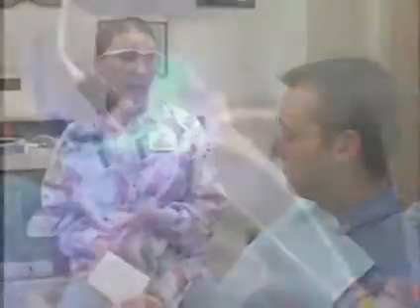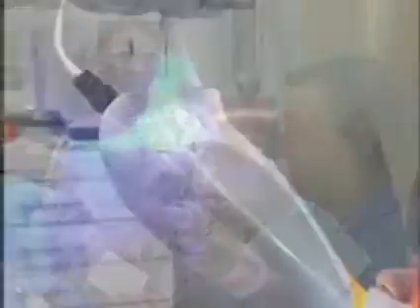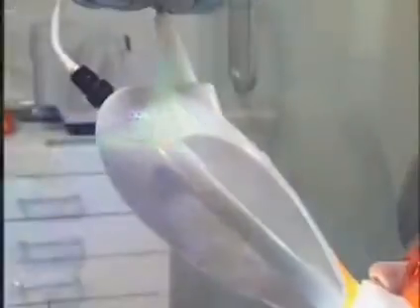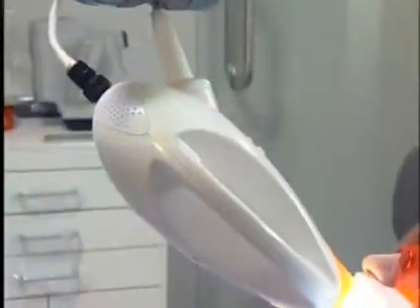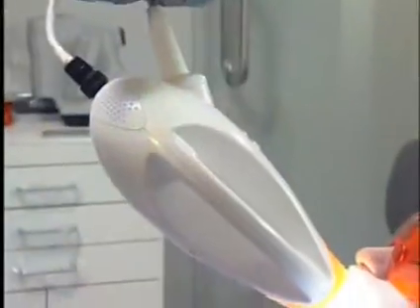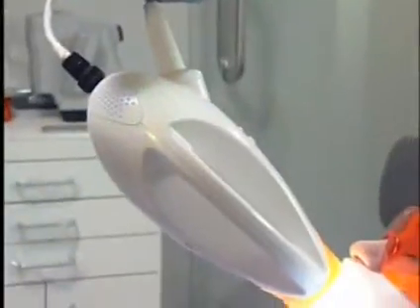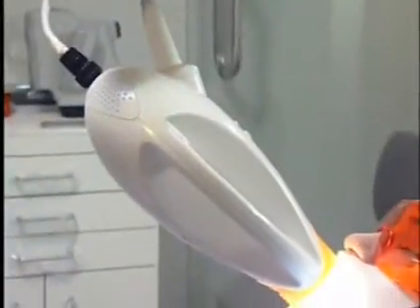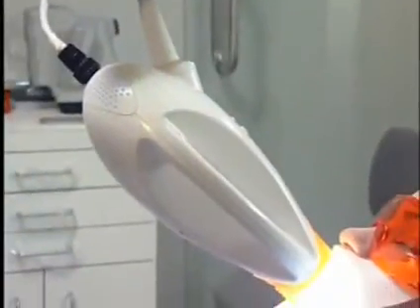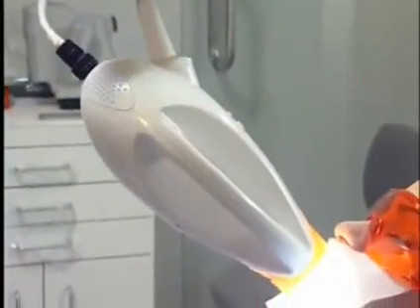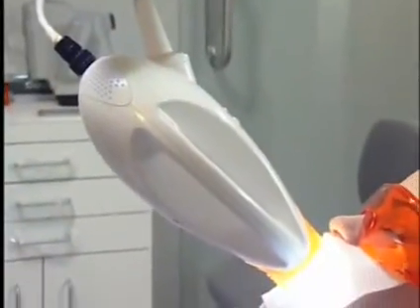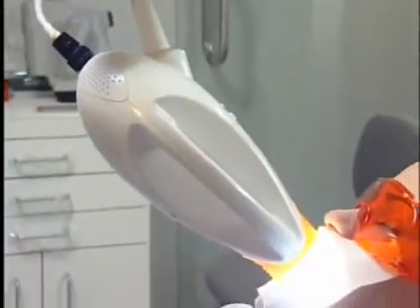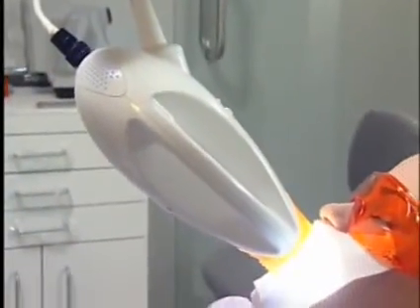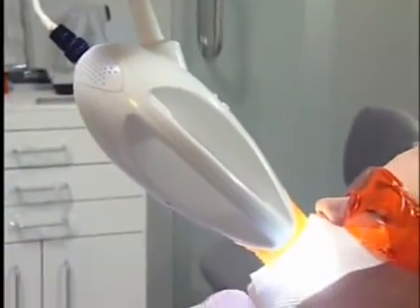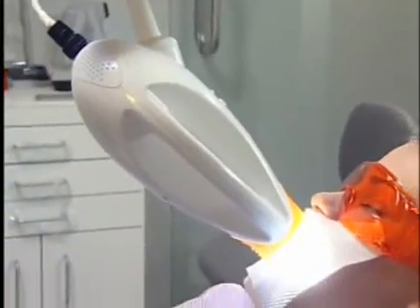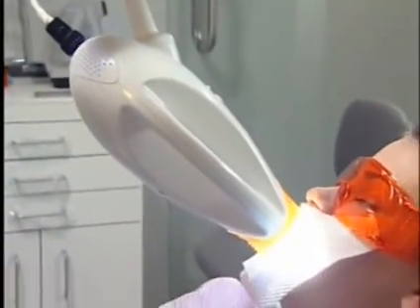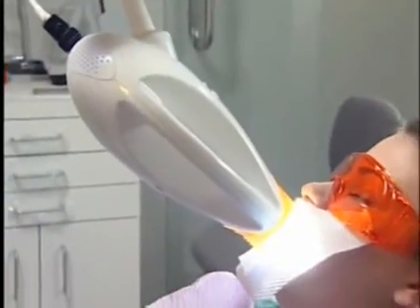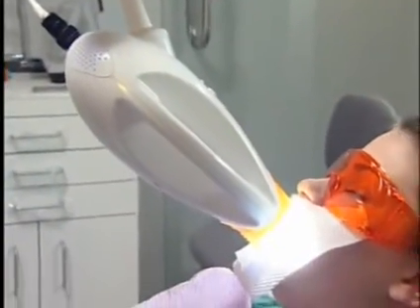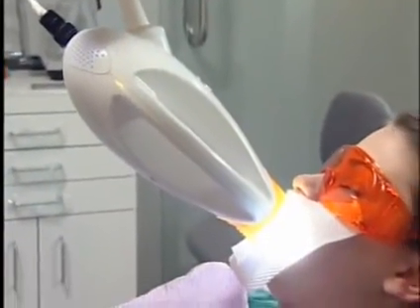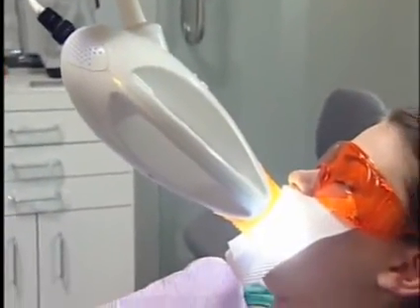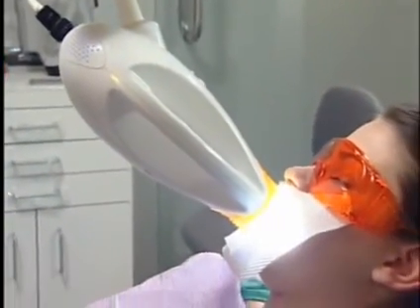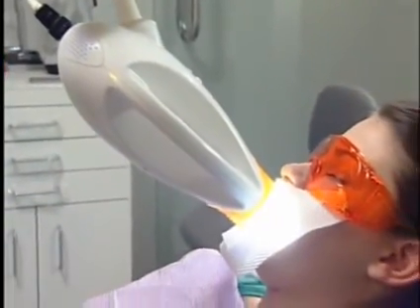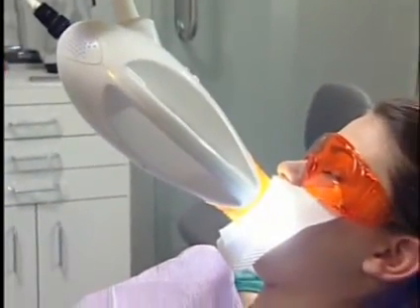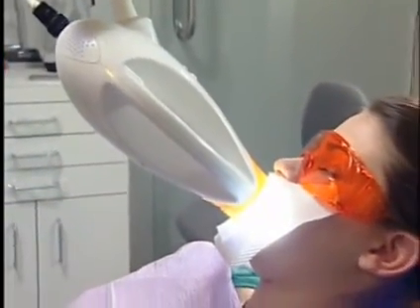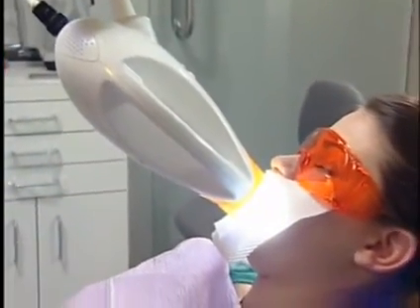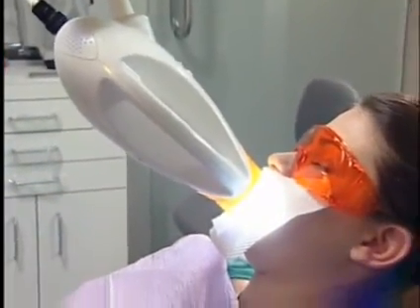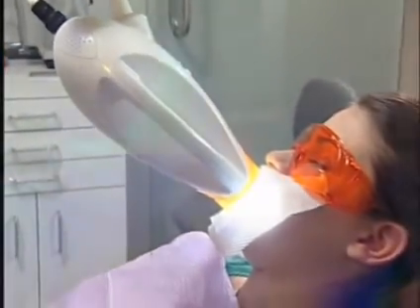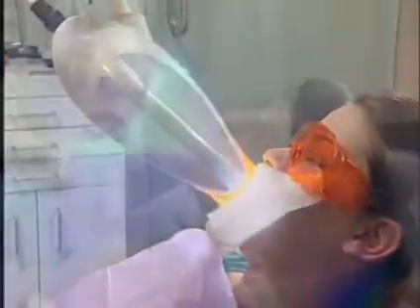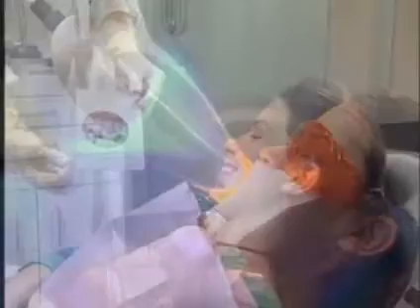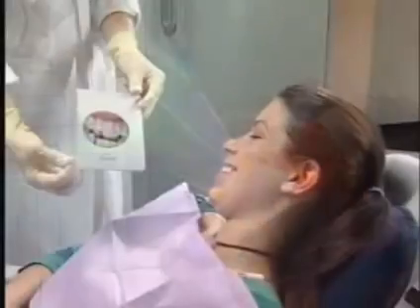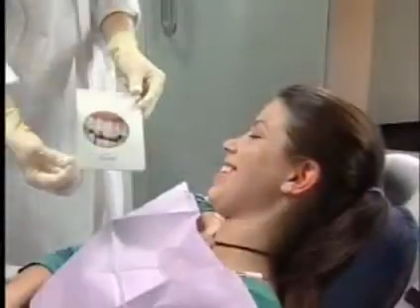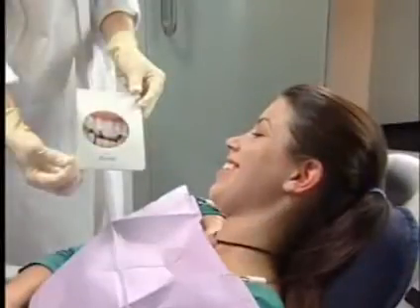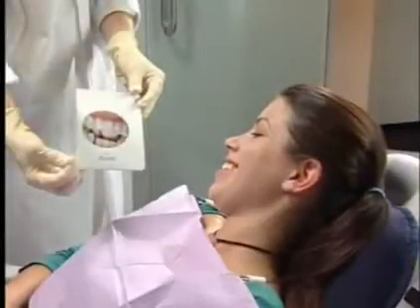Power Whitening — a safe and effective technology that can give you a new, beautiful smile all in one appointment.